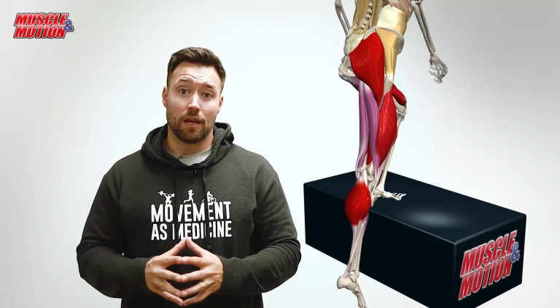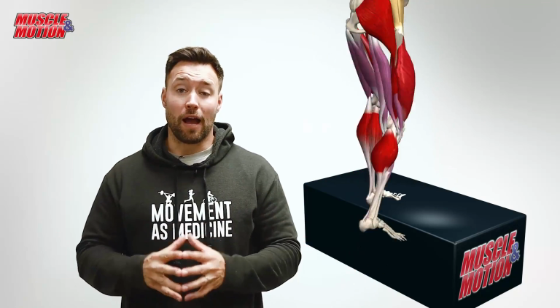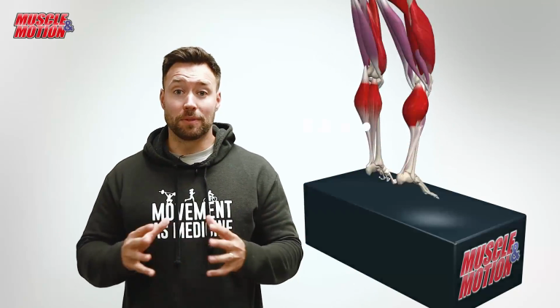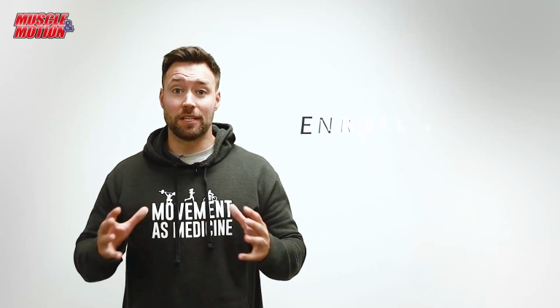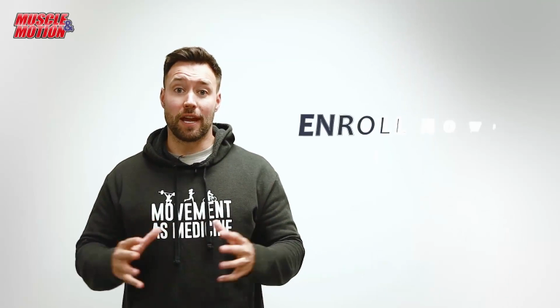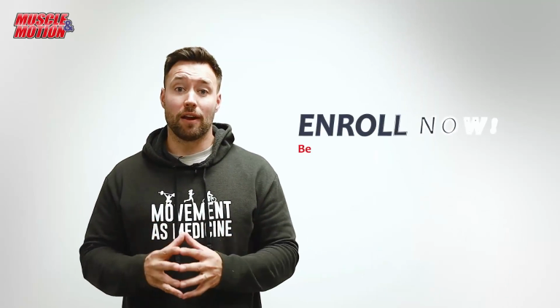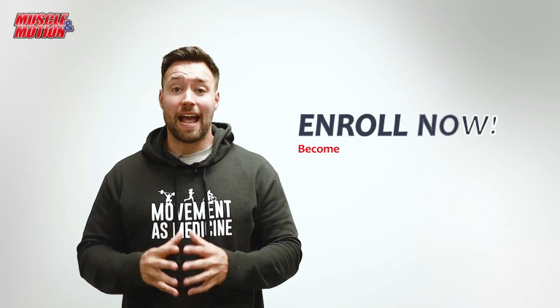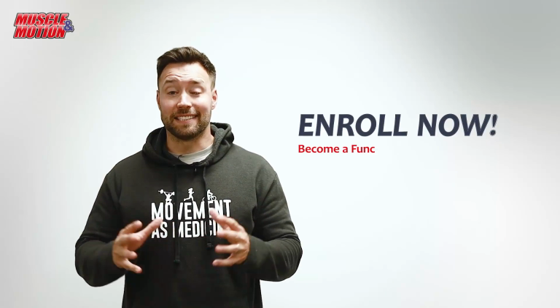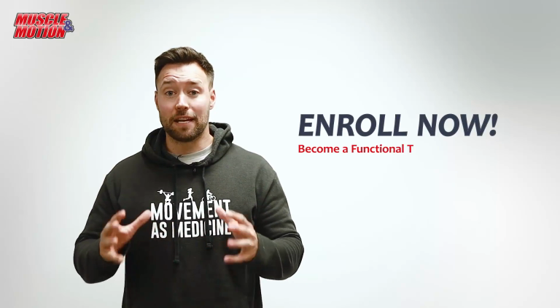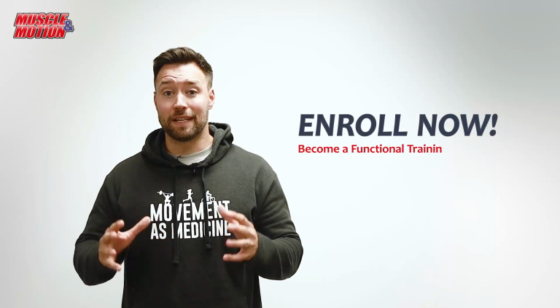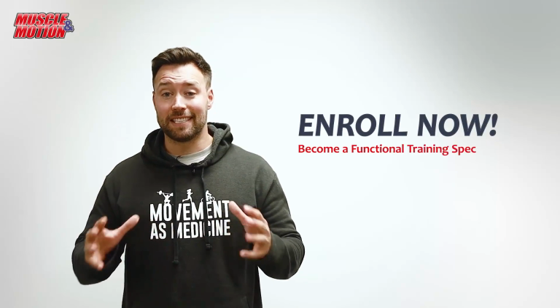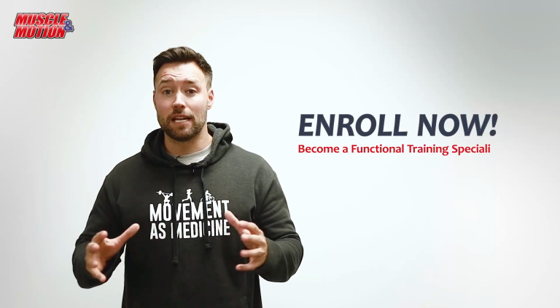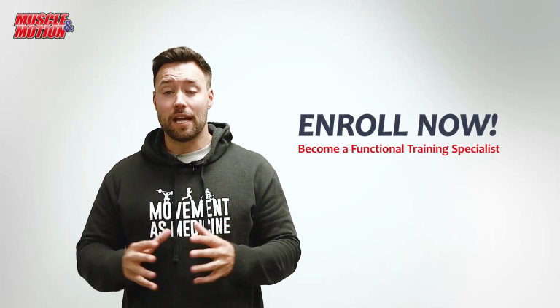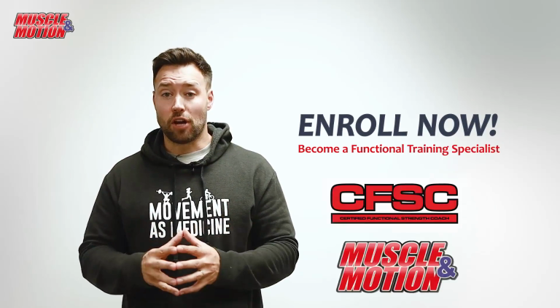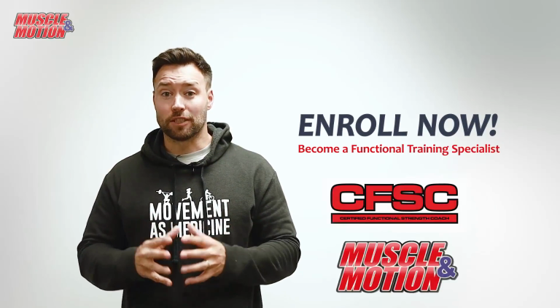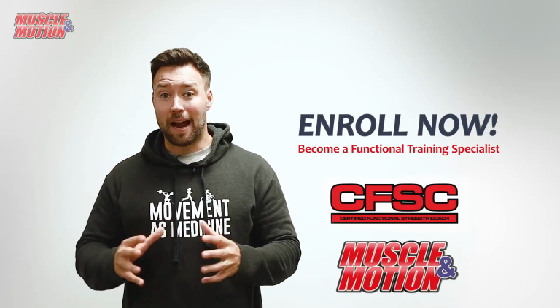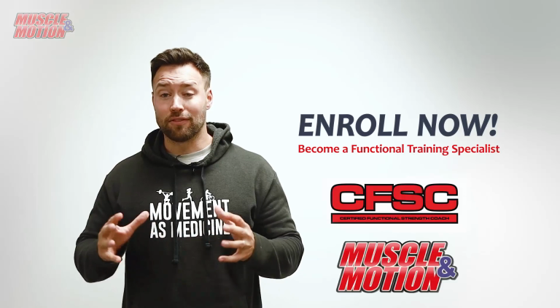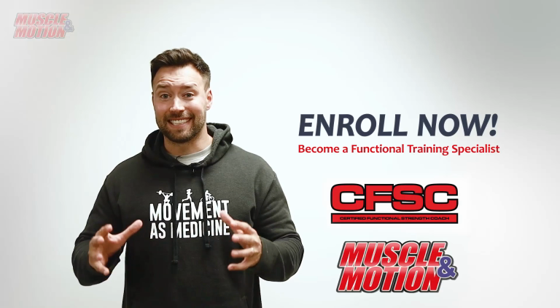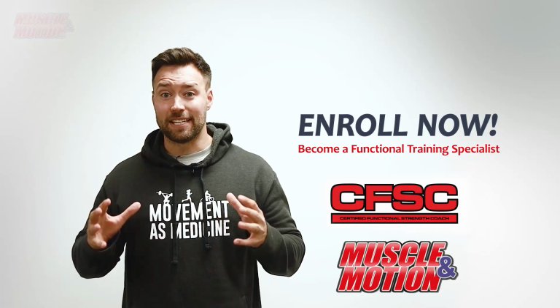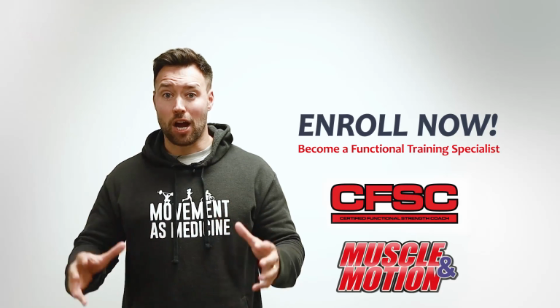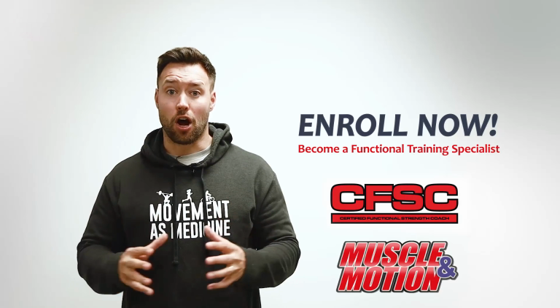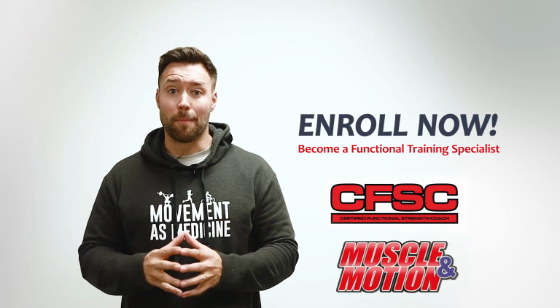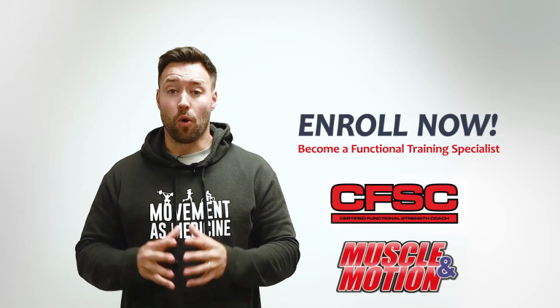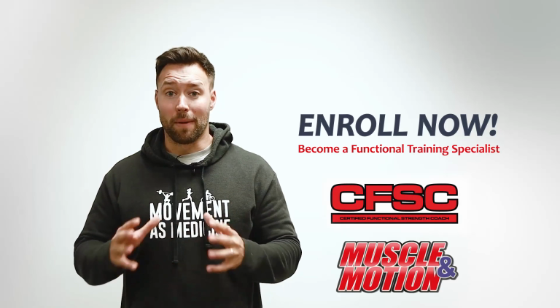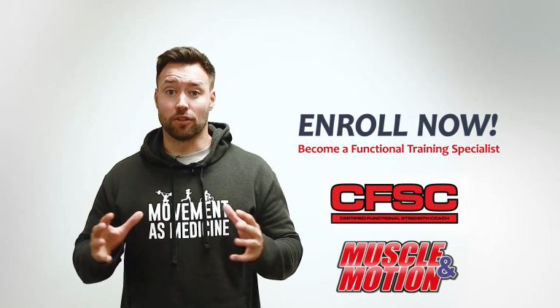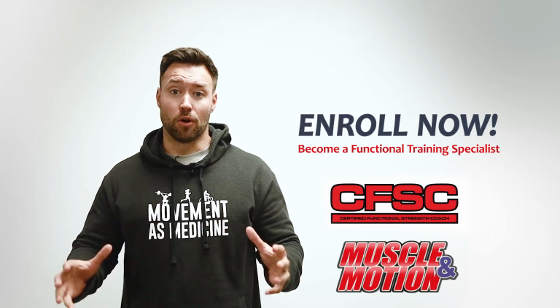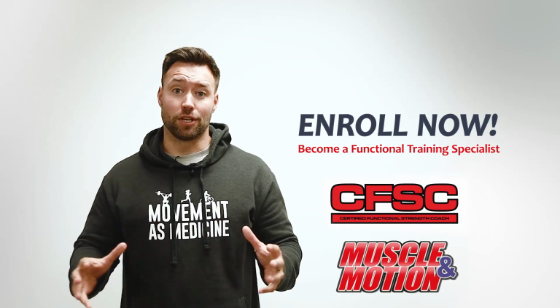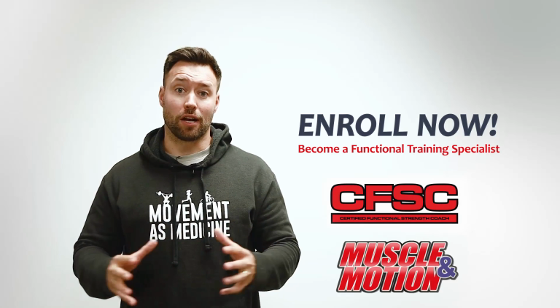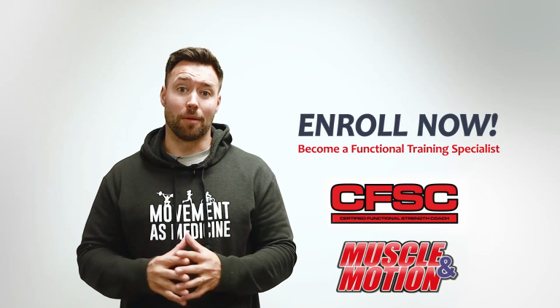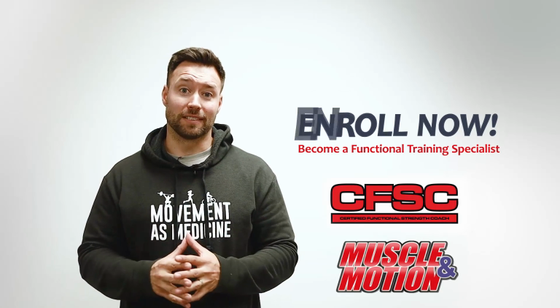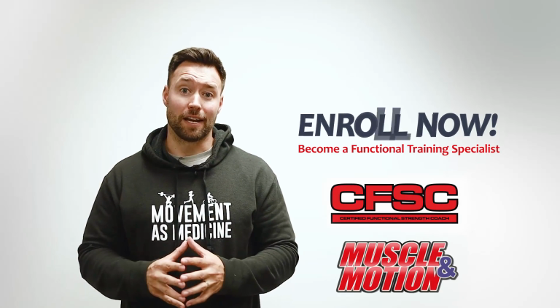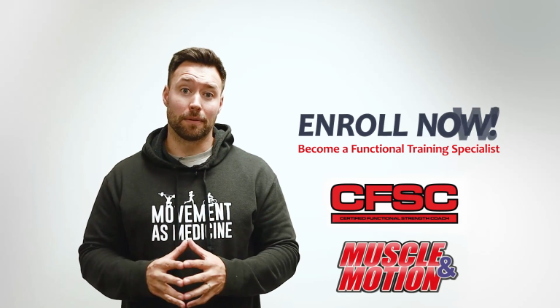I hope to see you there. Head to cfsc.inspire360.com or muscleinmotion.com to sign up.